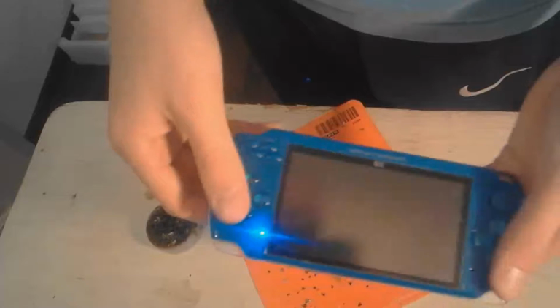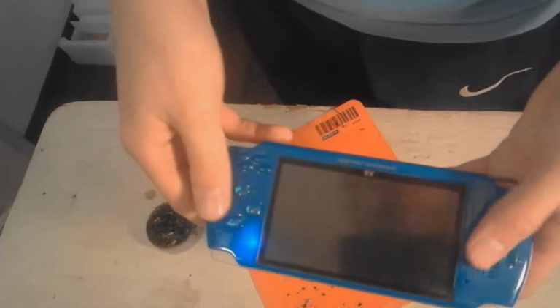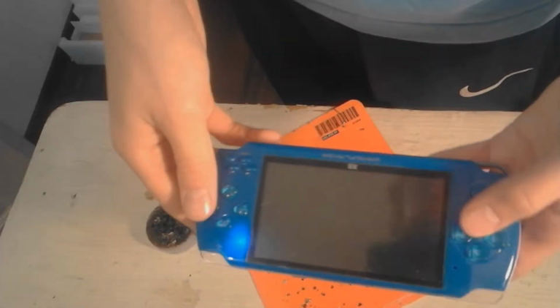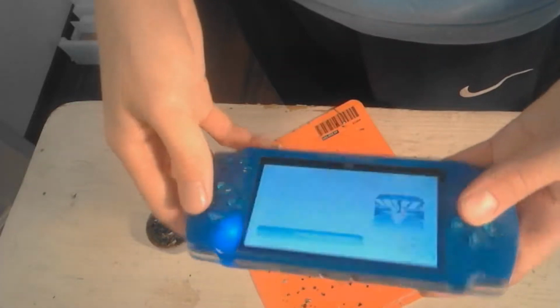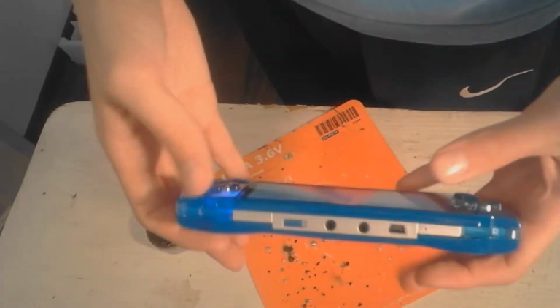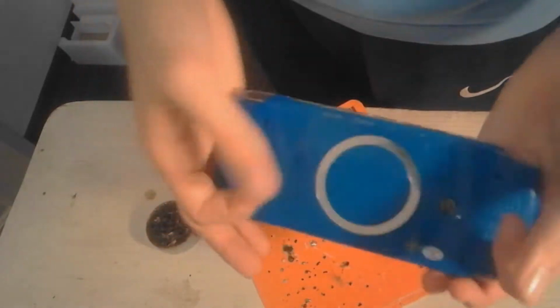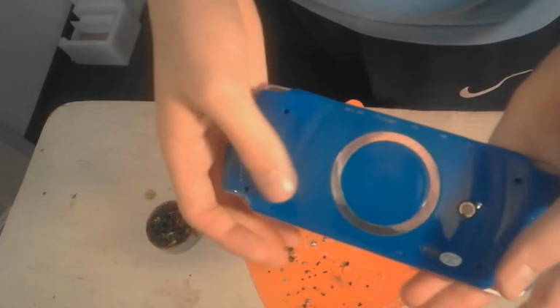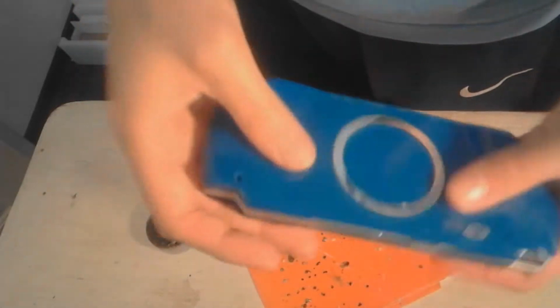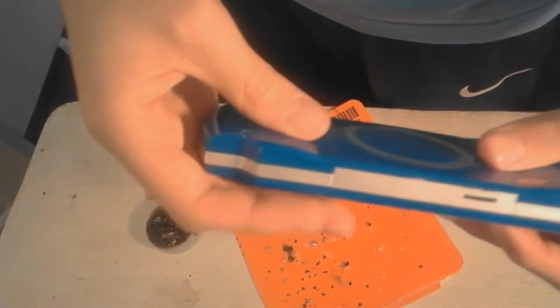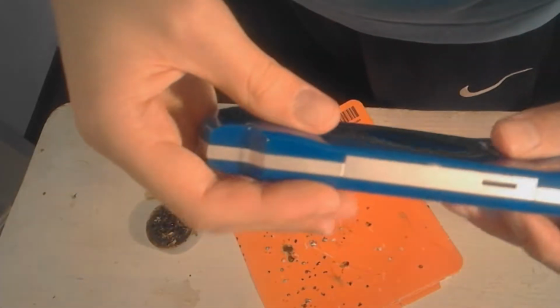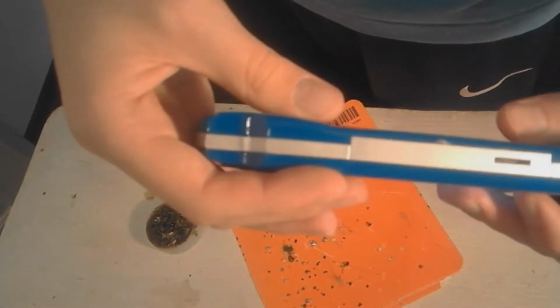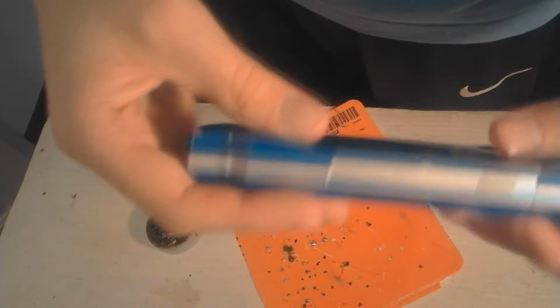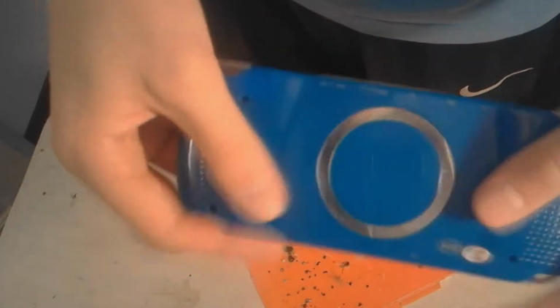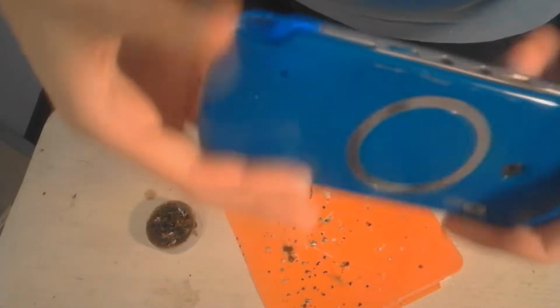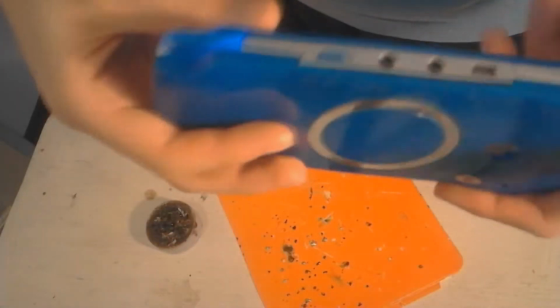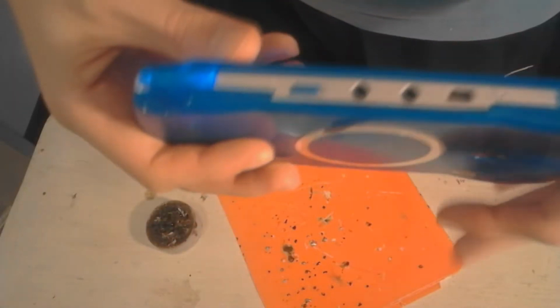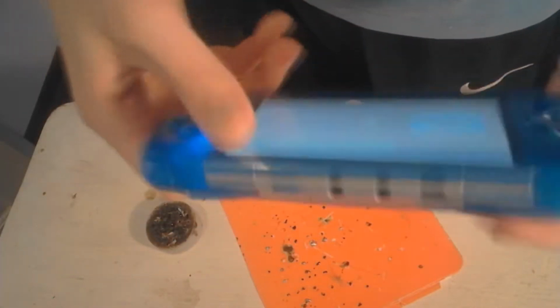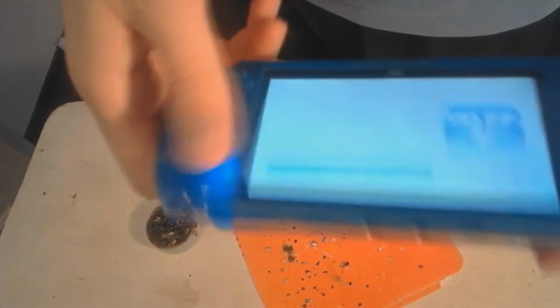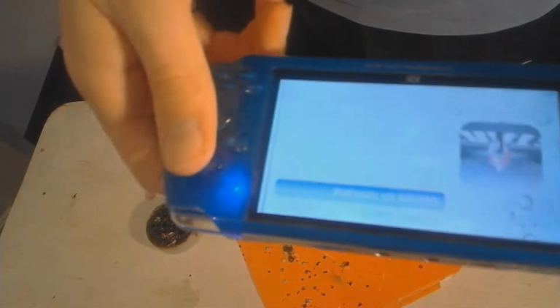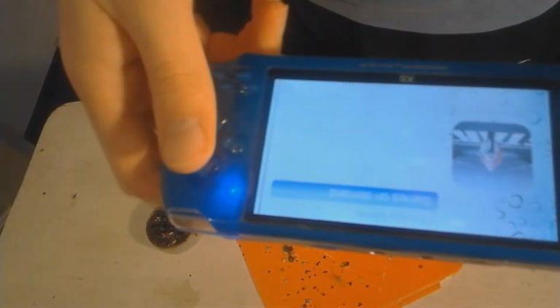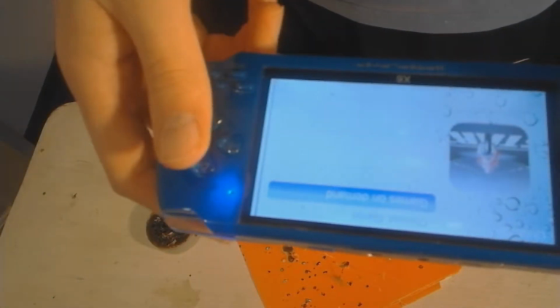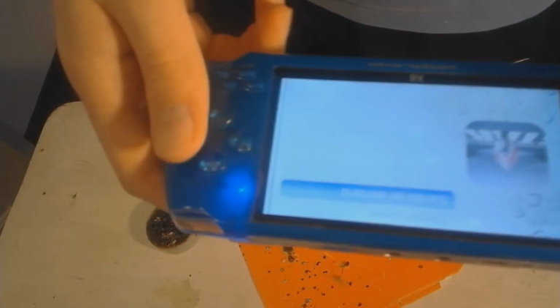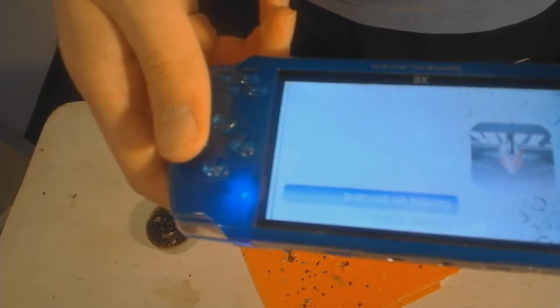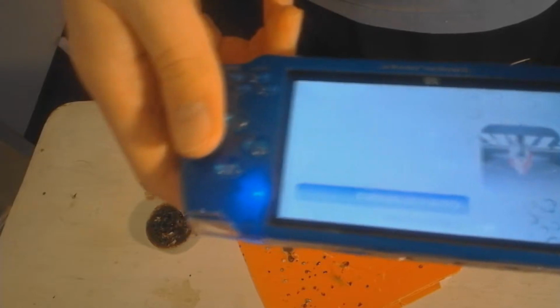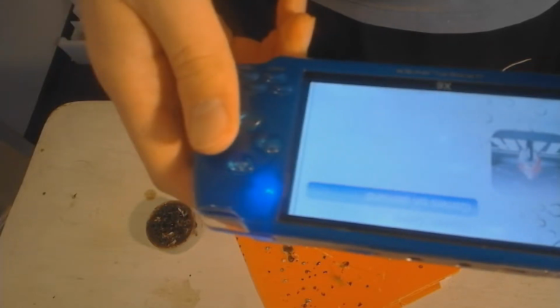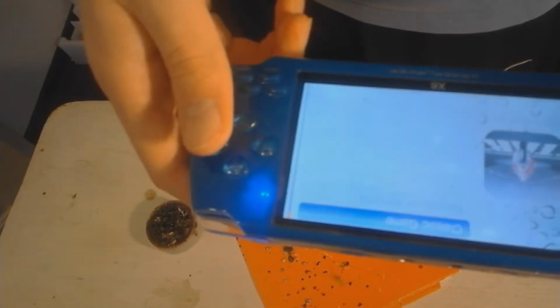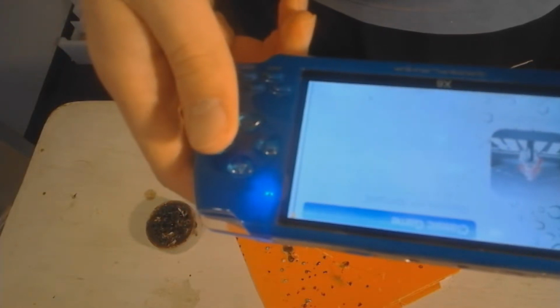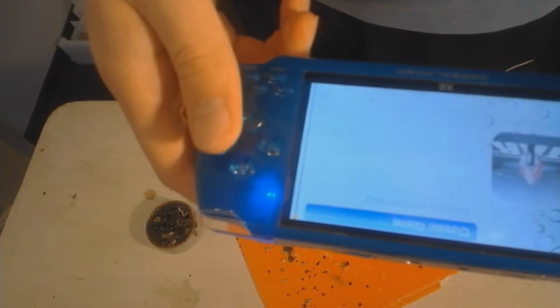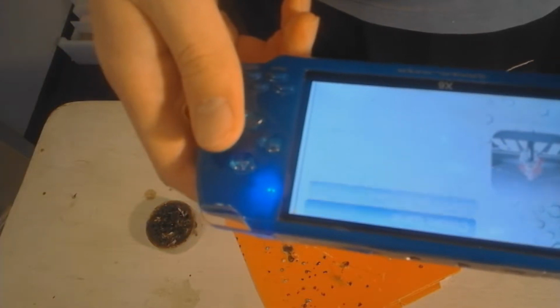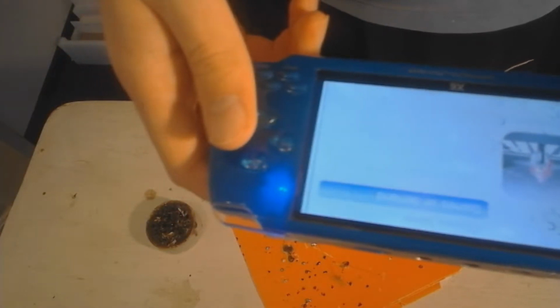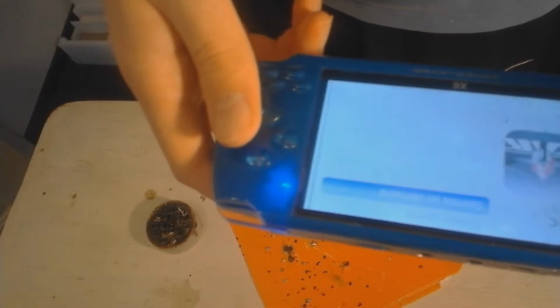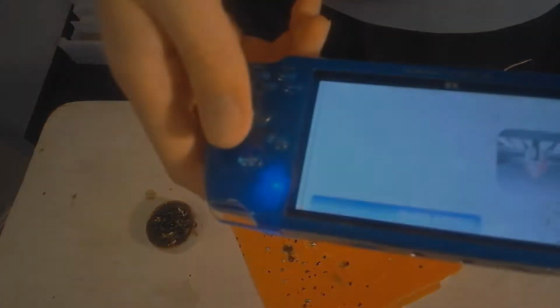Well hello guys, today I will replace the battery from my fake PSP that plays GBA and NES emulator. So let's get started.